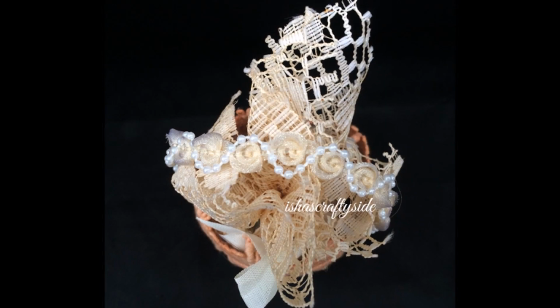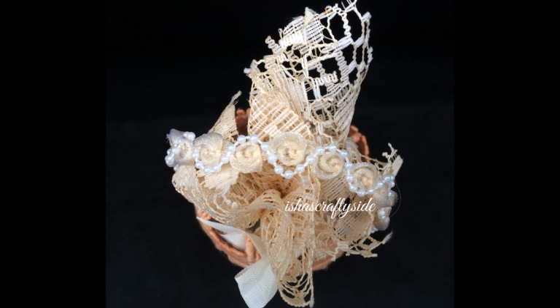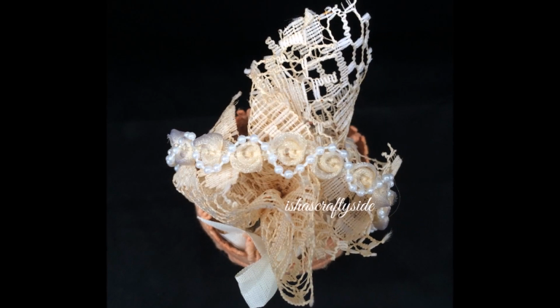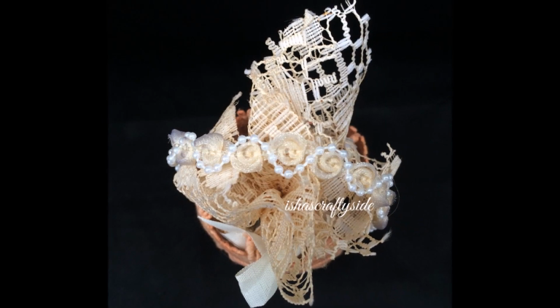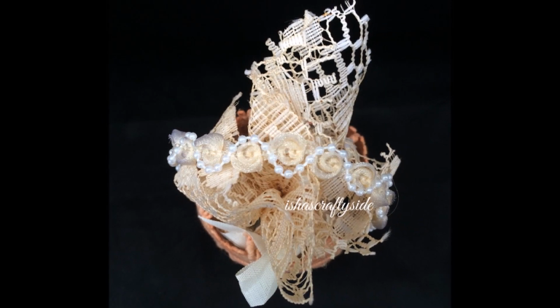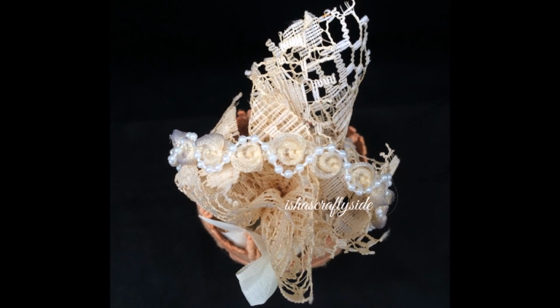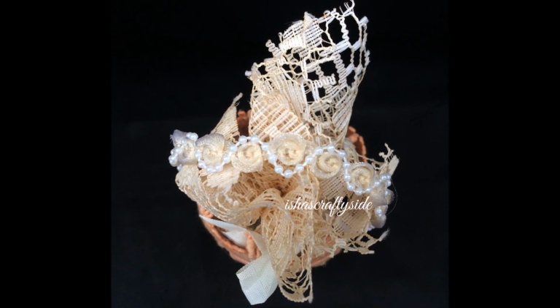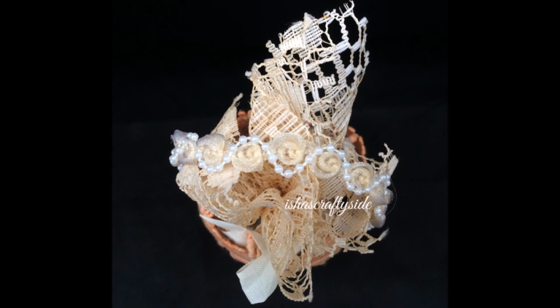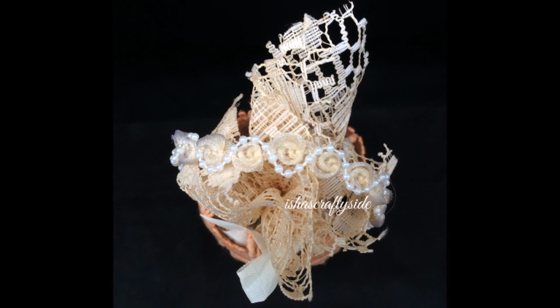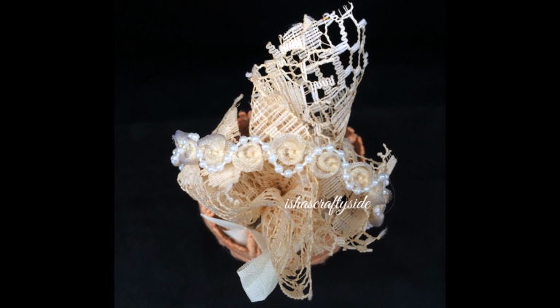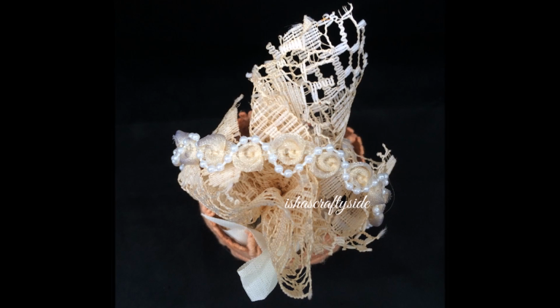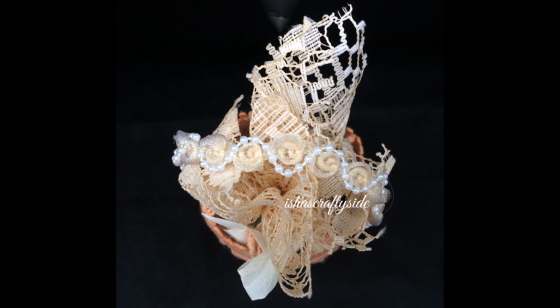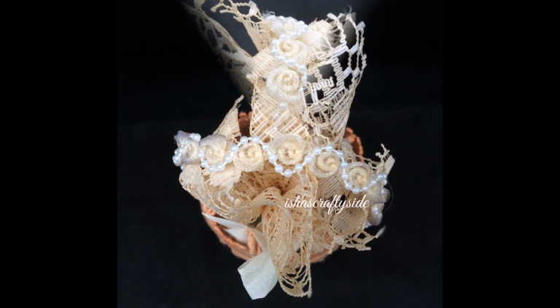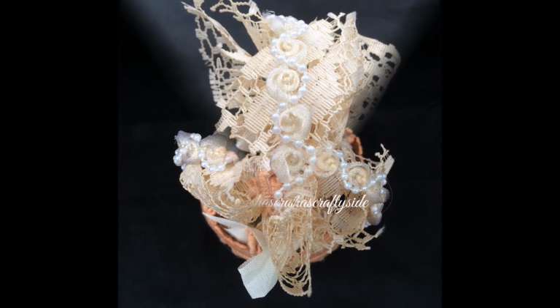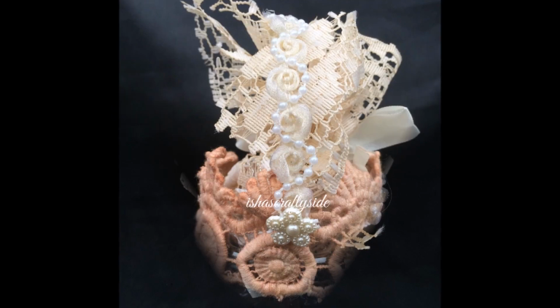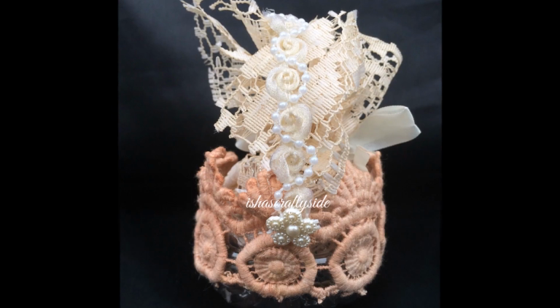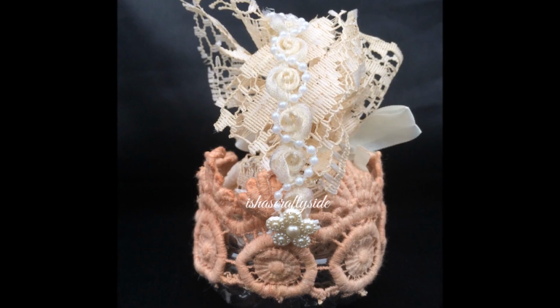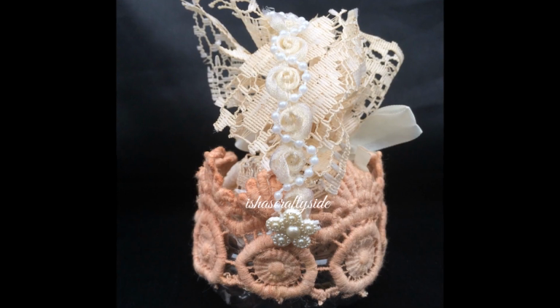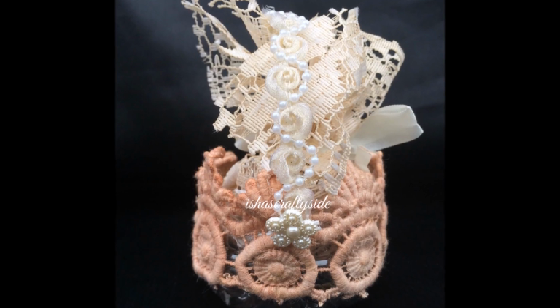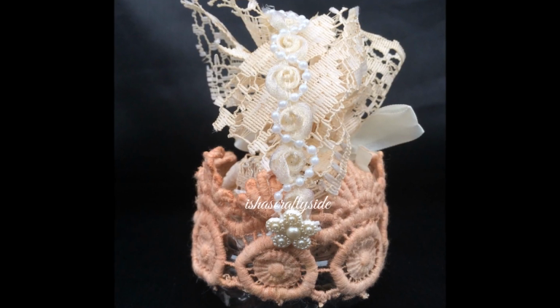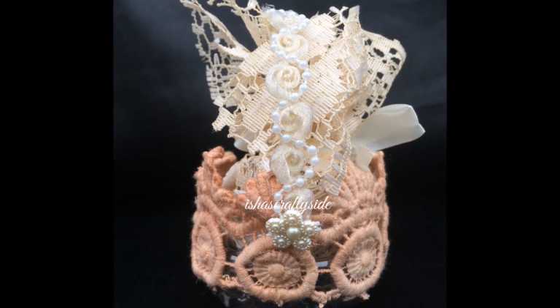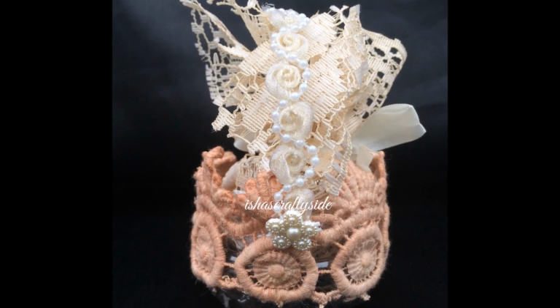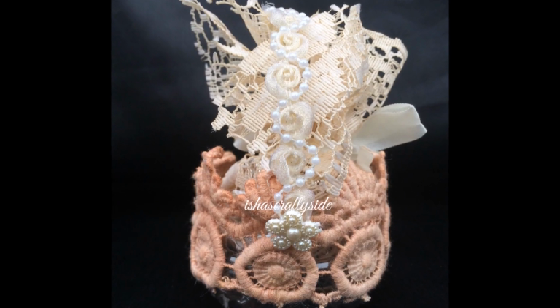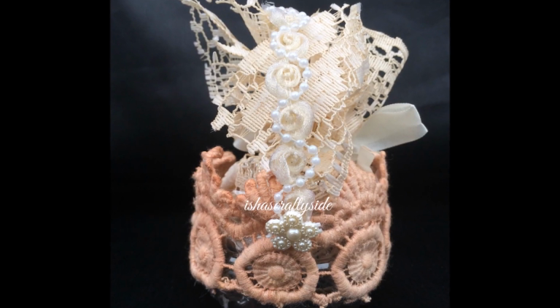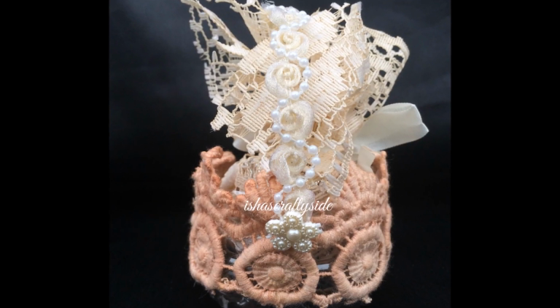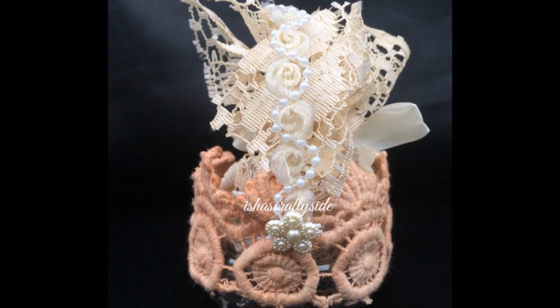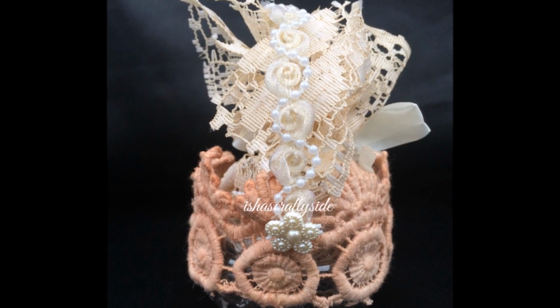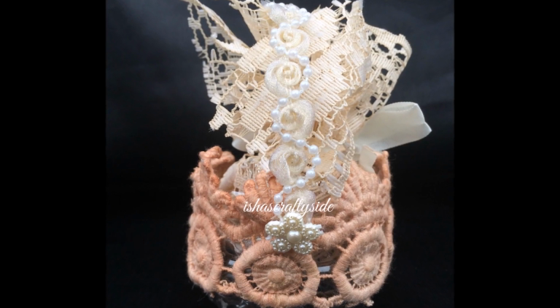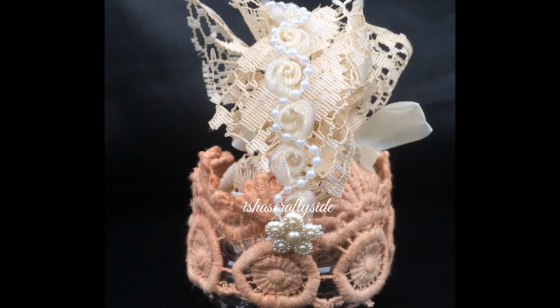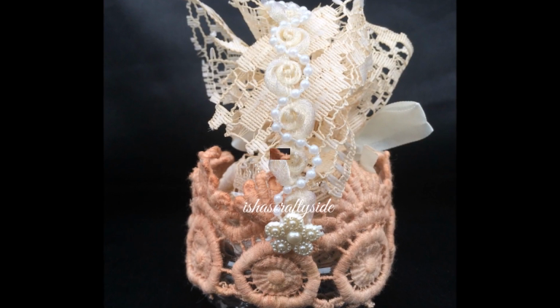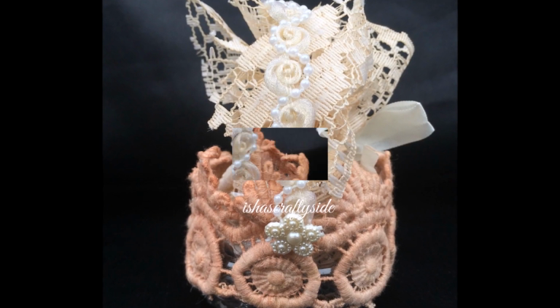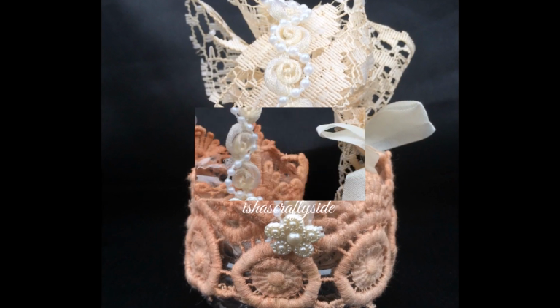Stay tuned for the pictures coming up. See you all later with a new crafty project — bye now, love you guys!